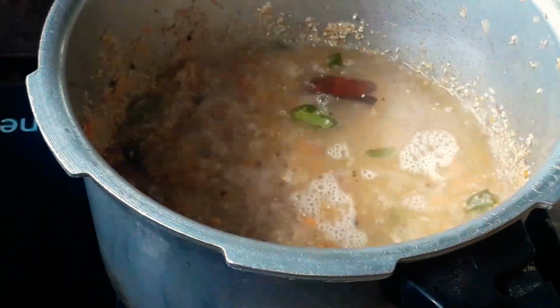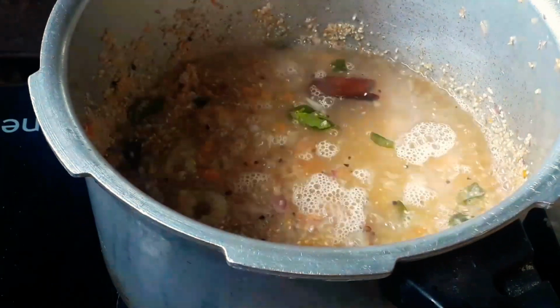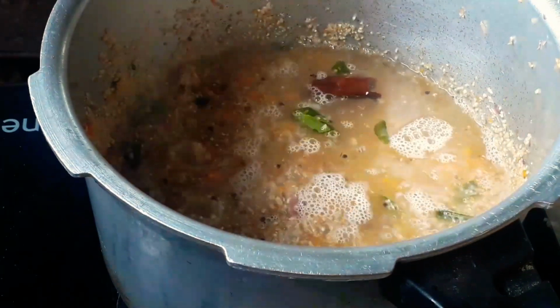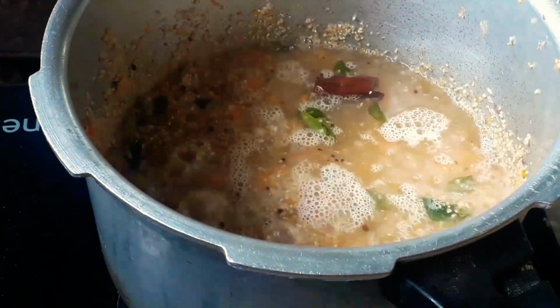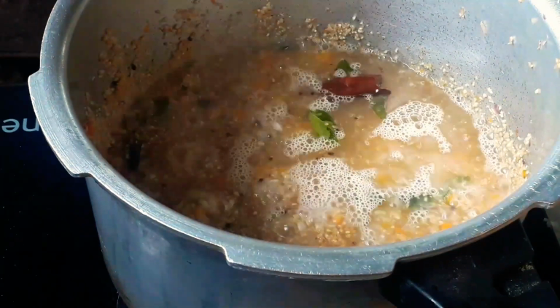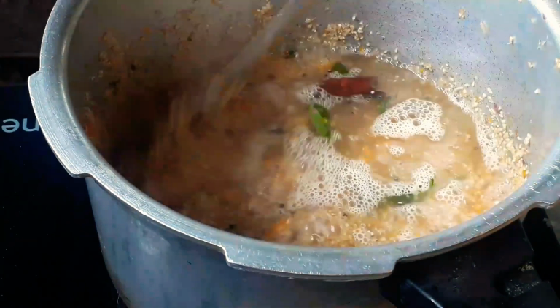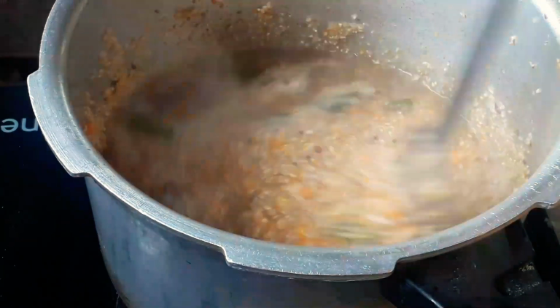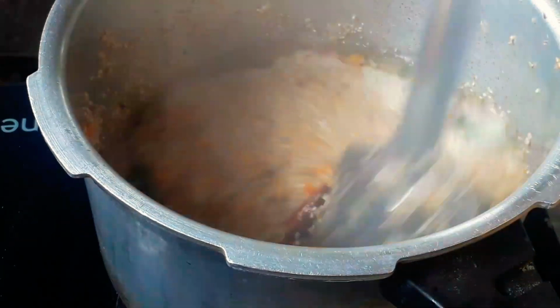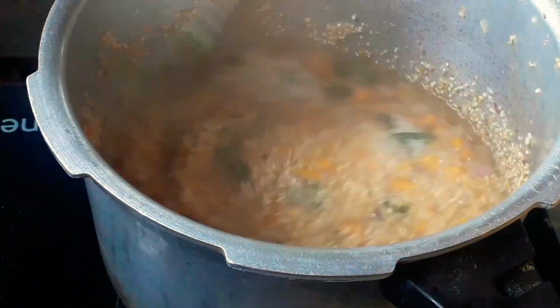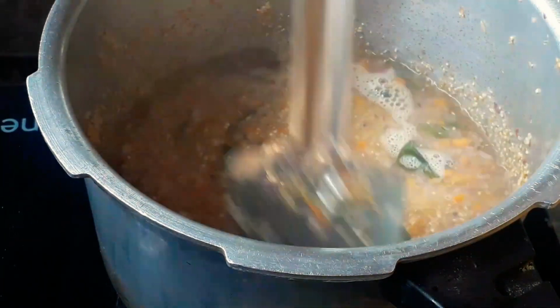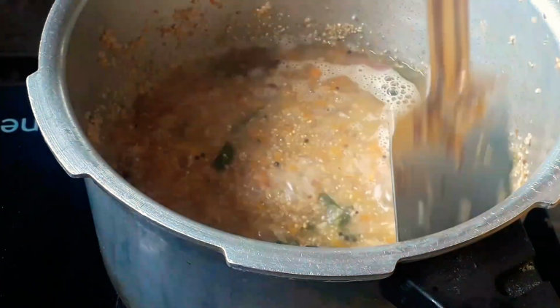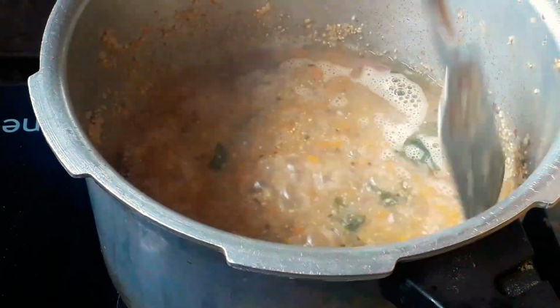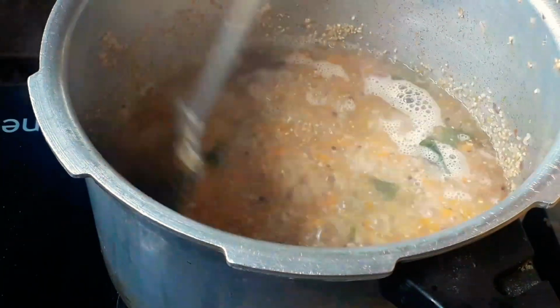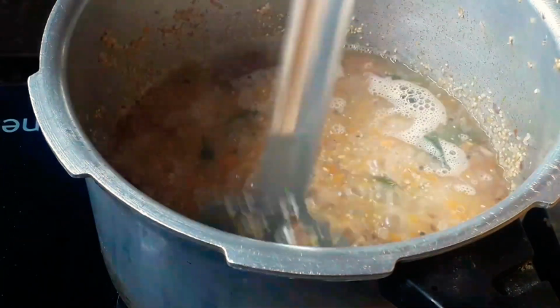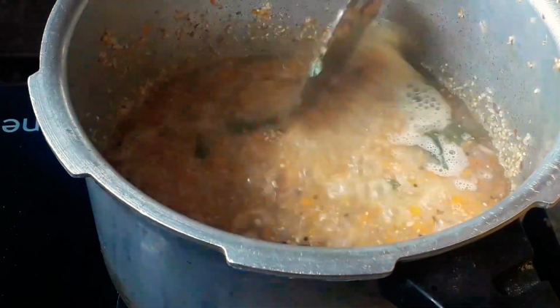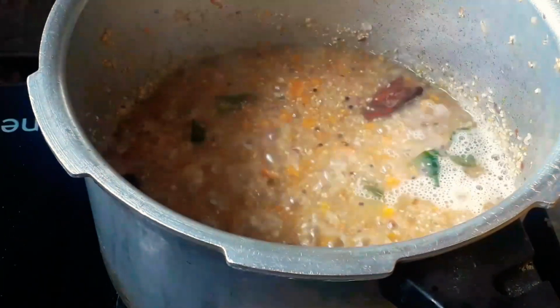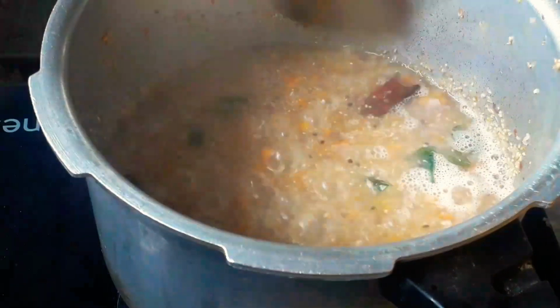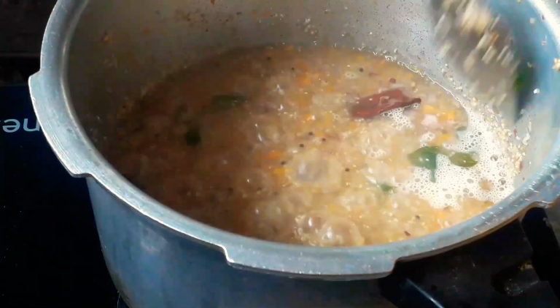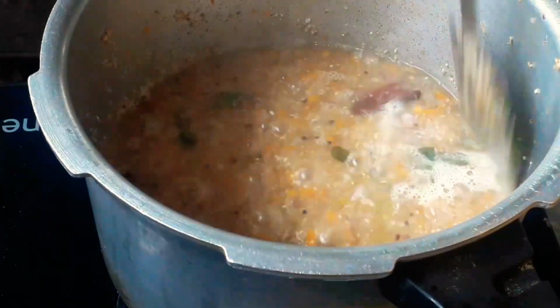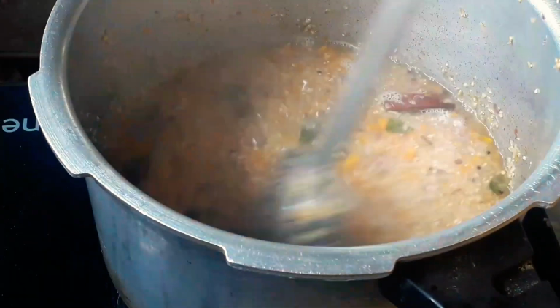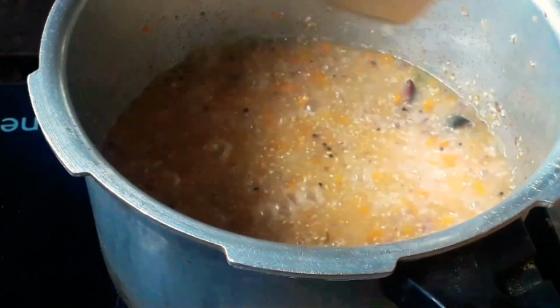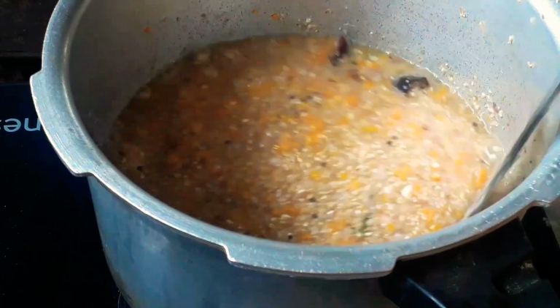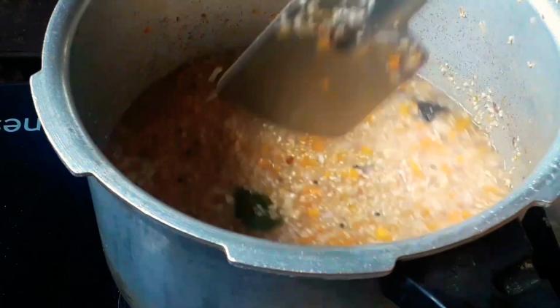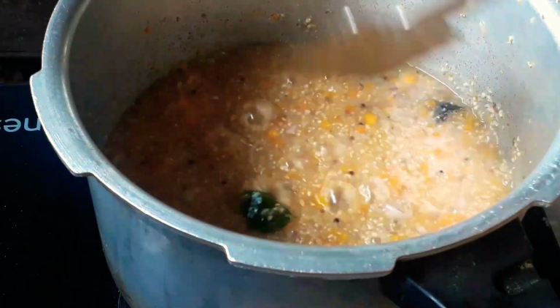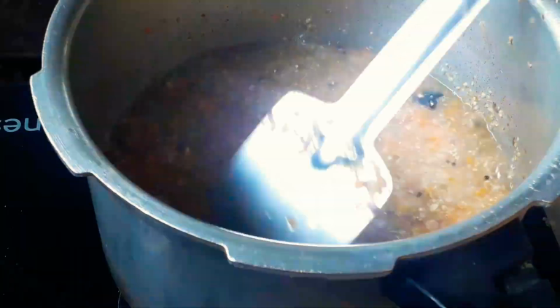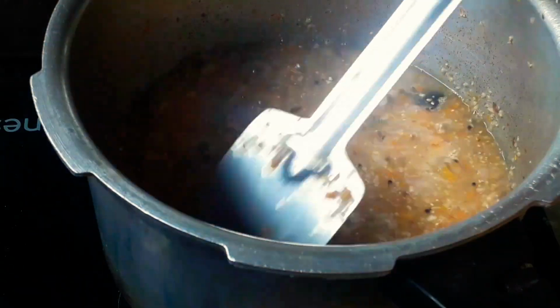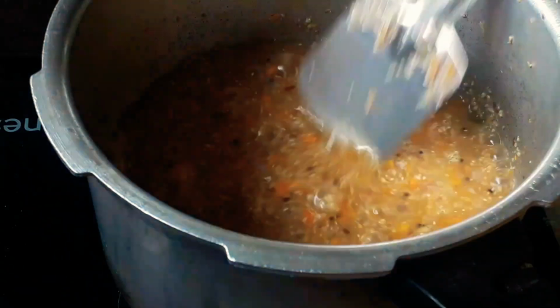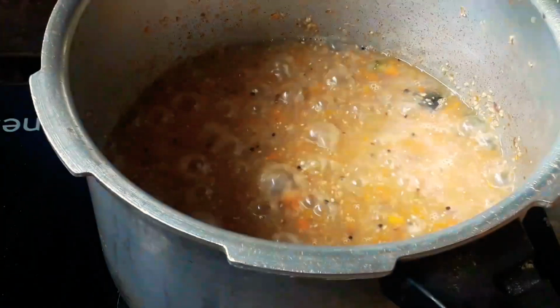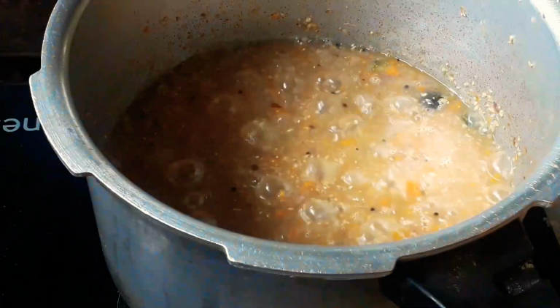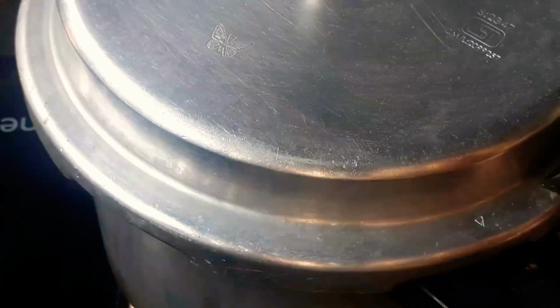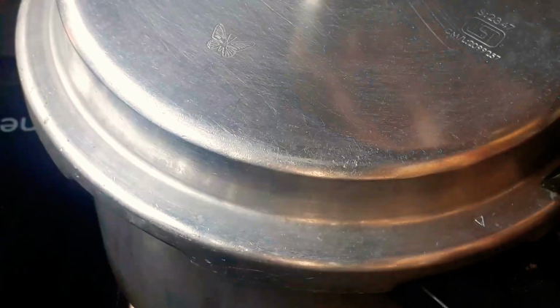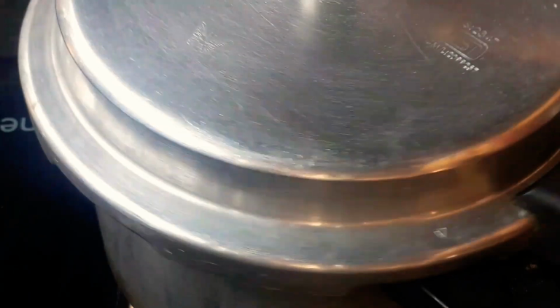We have two cups of water that are lined up. Now the cooker is cooked and it's made with medium flame.